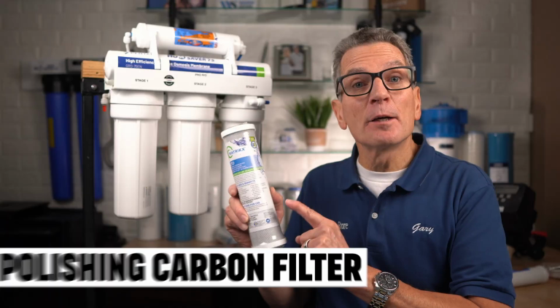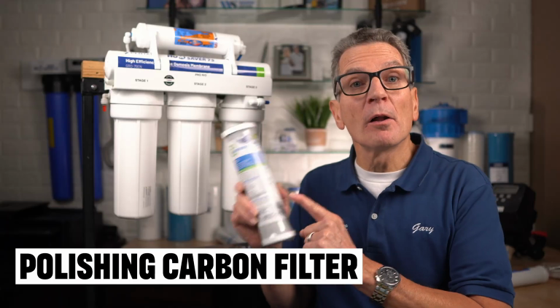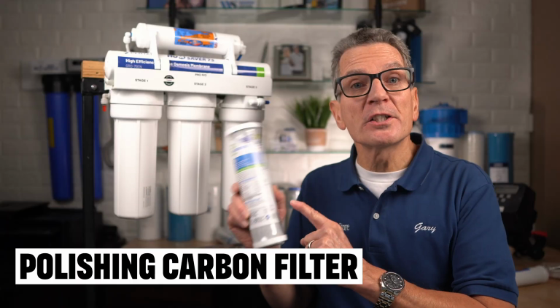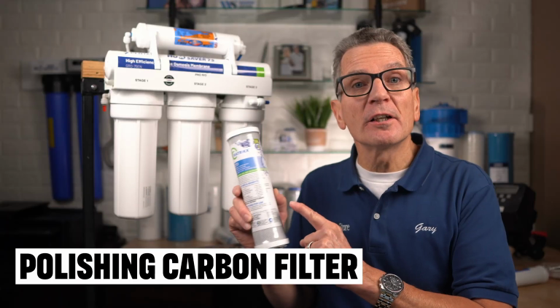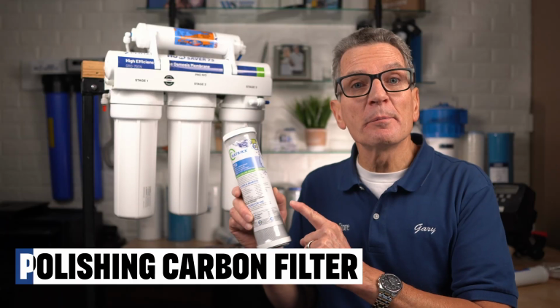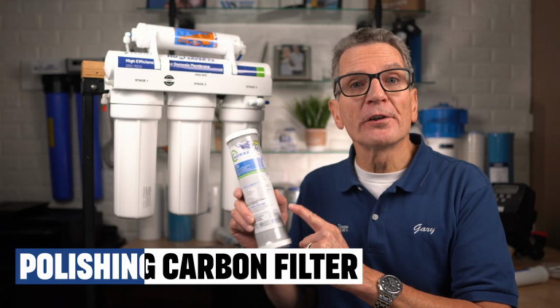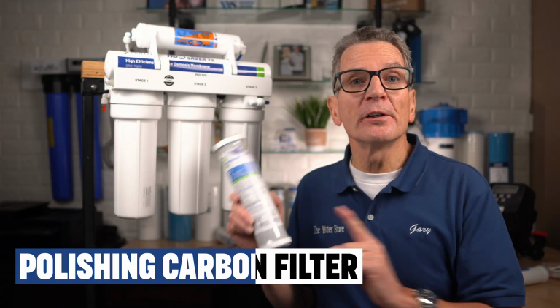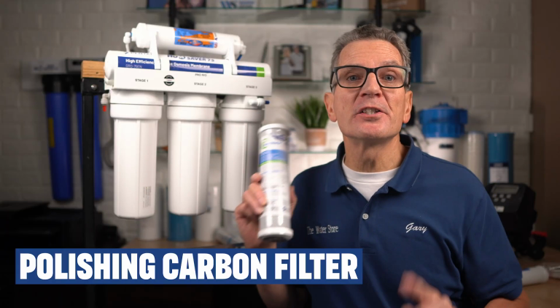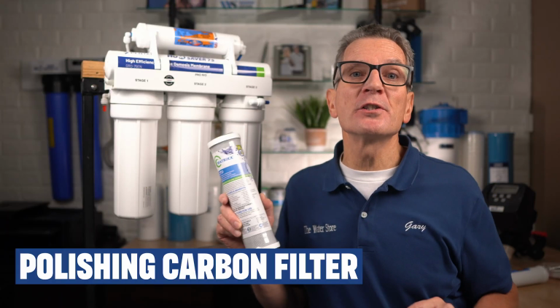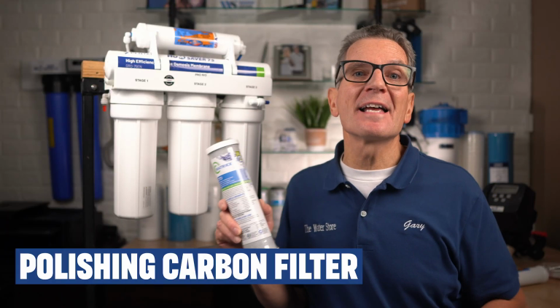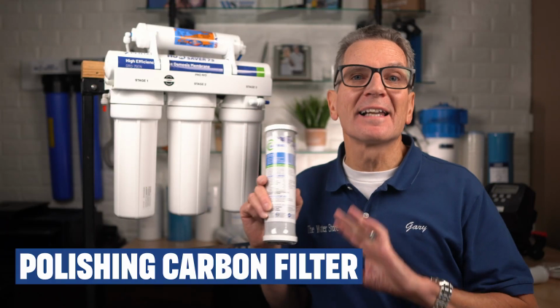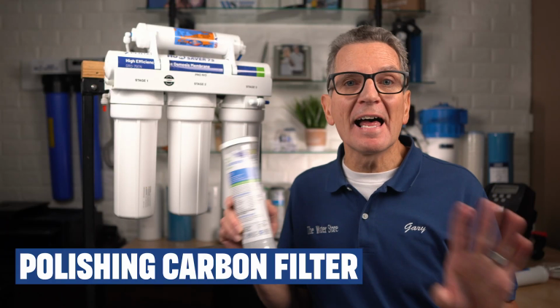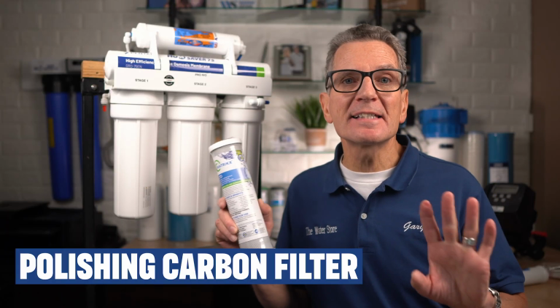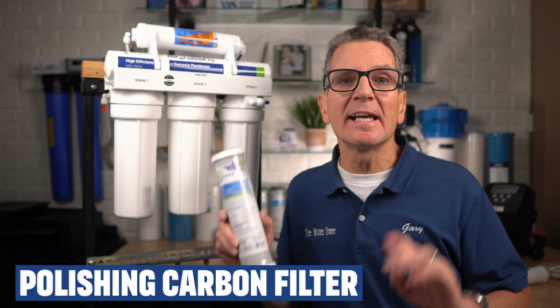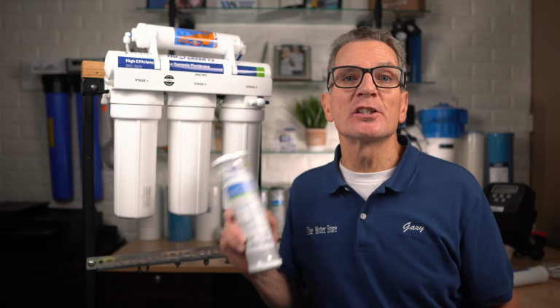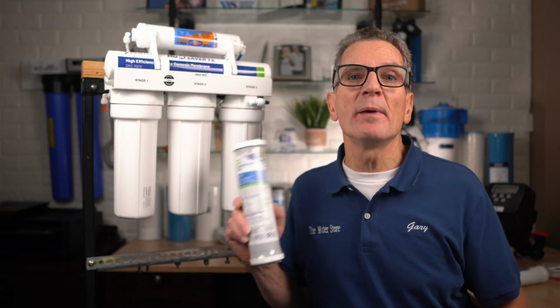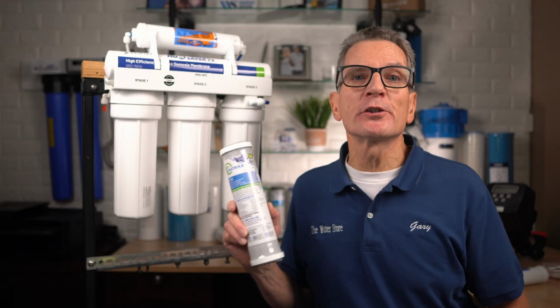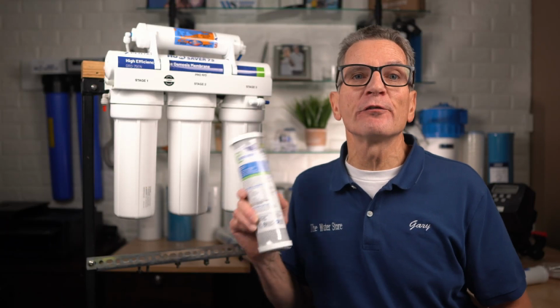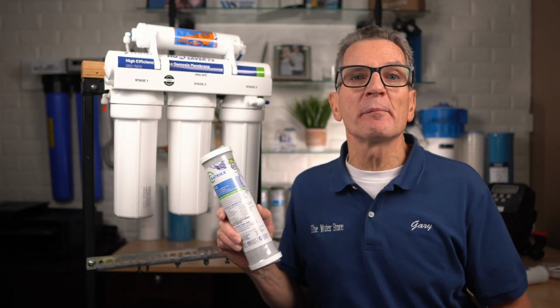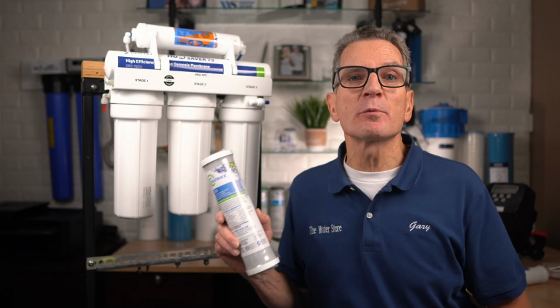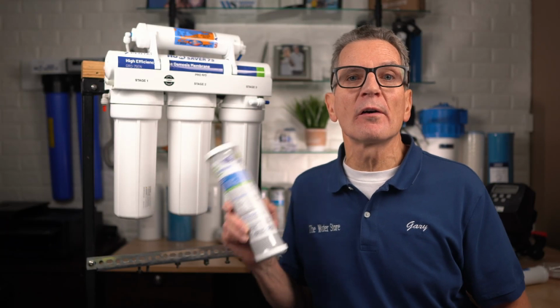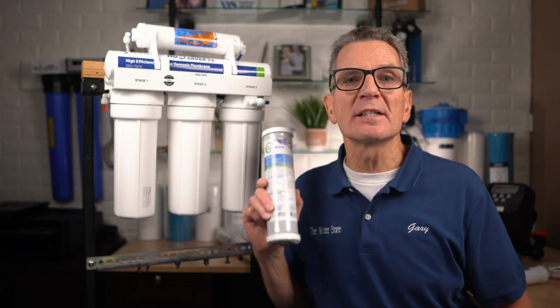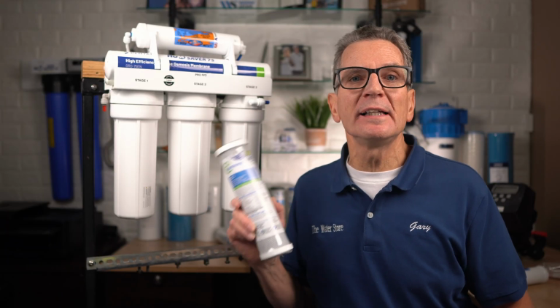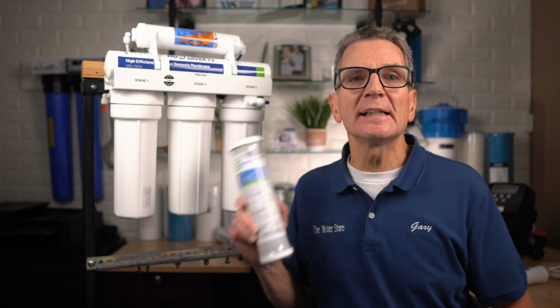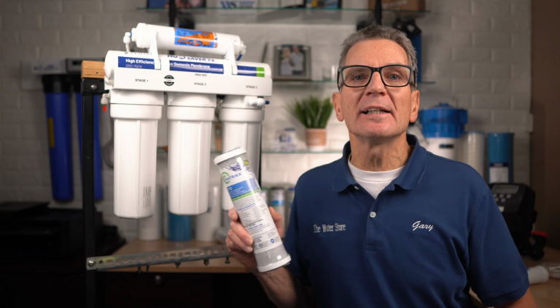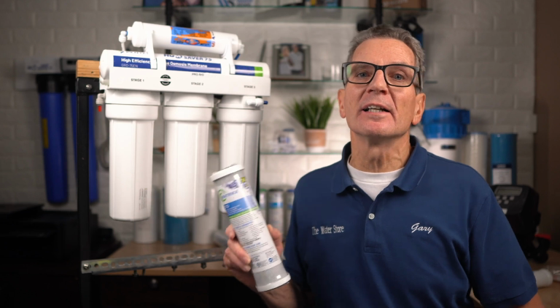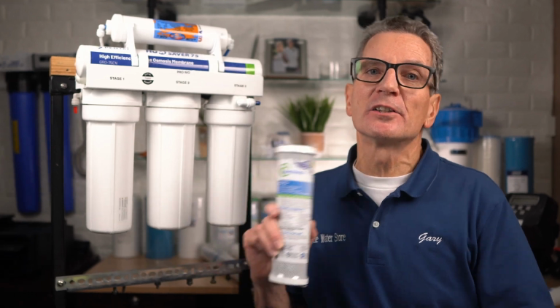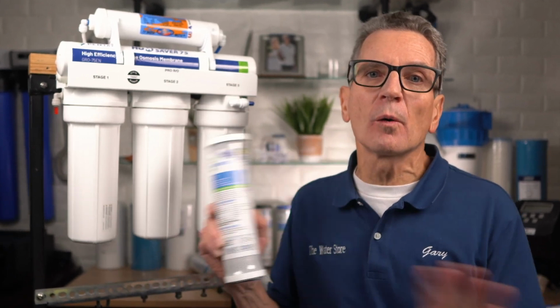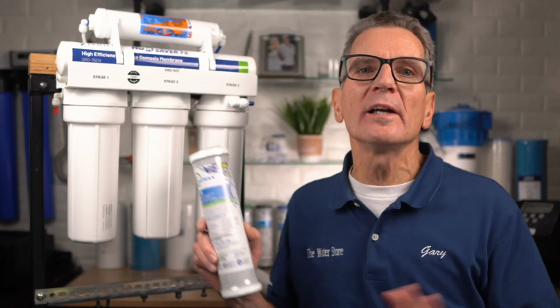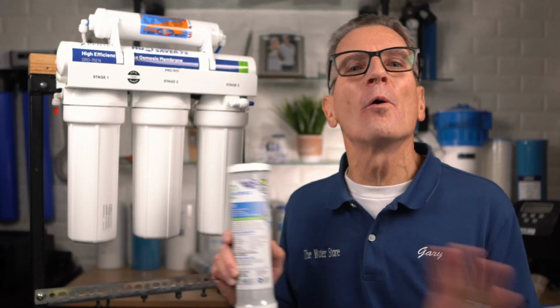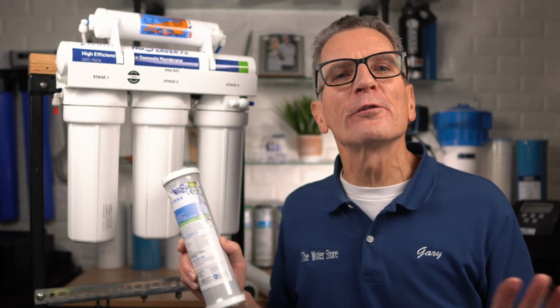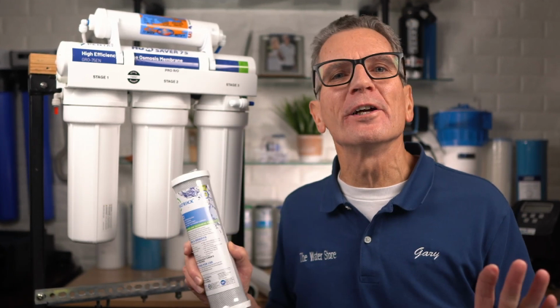A polishing carbon filter is used as the last stage to make sure your family's water is clean, clear, and totally odor free.